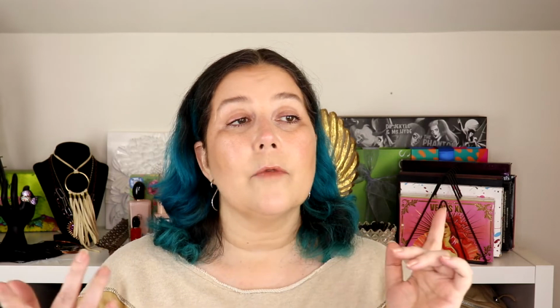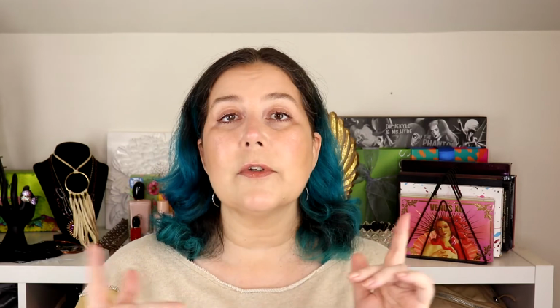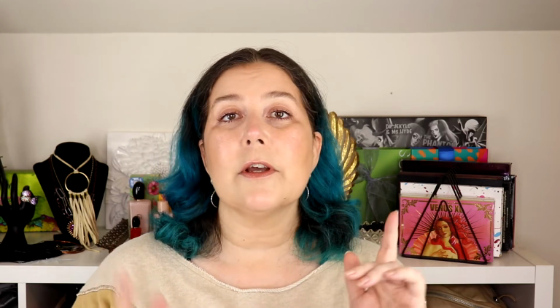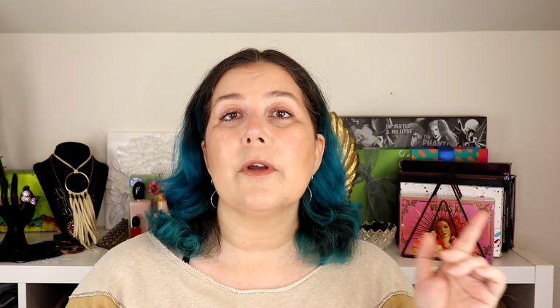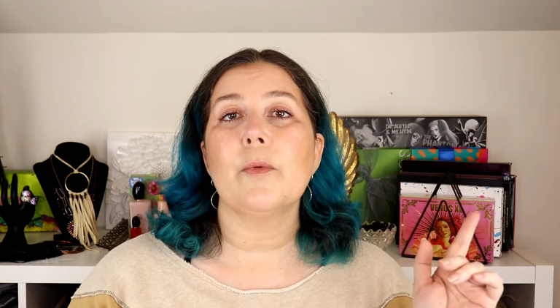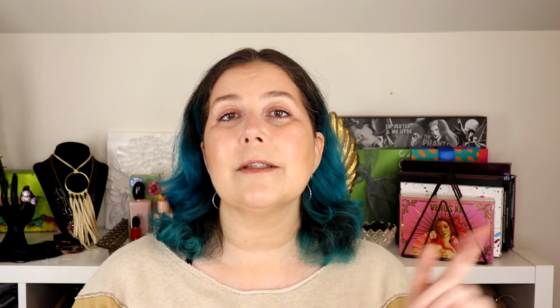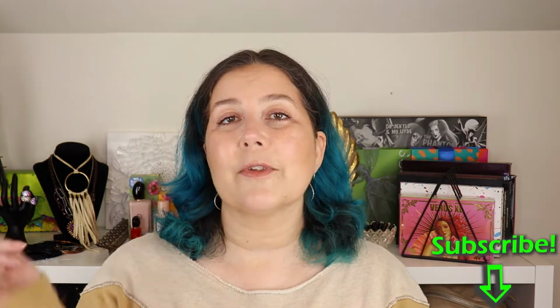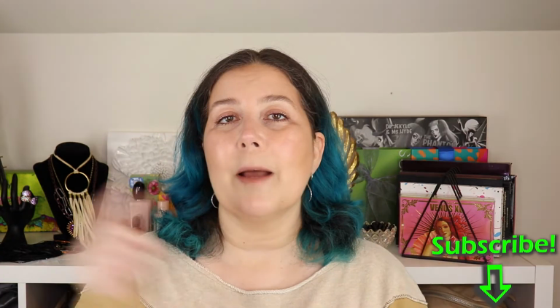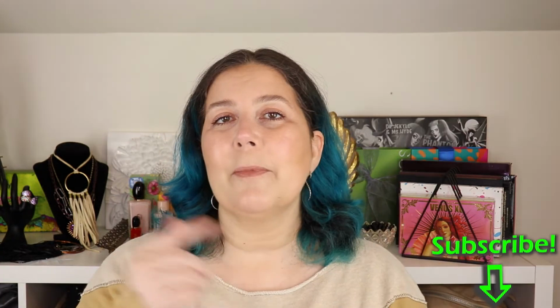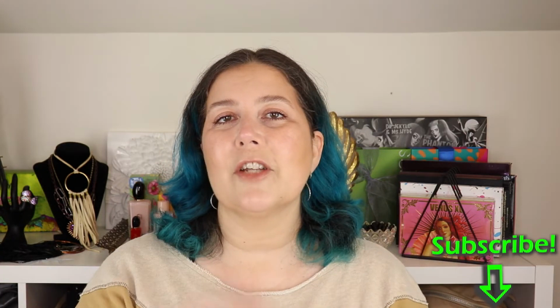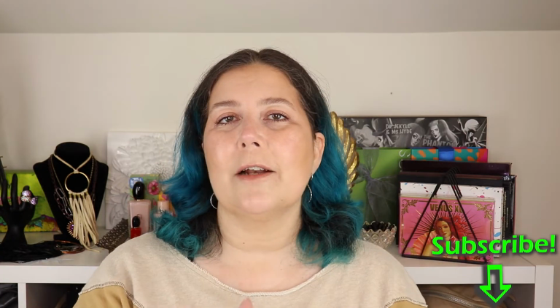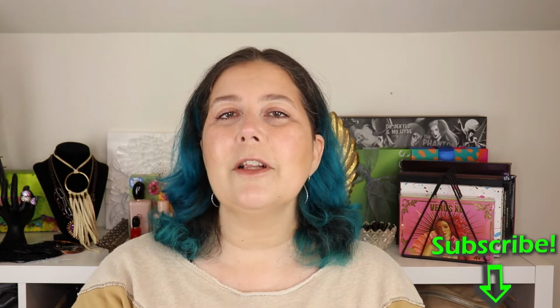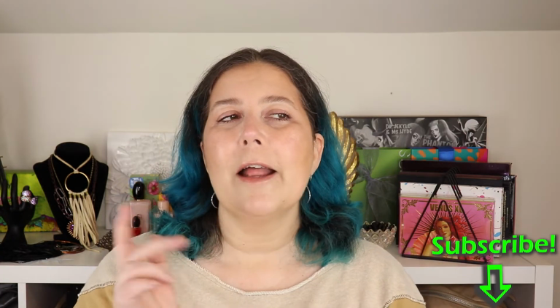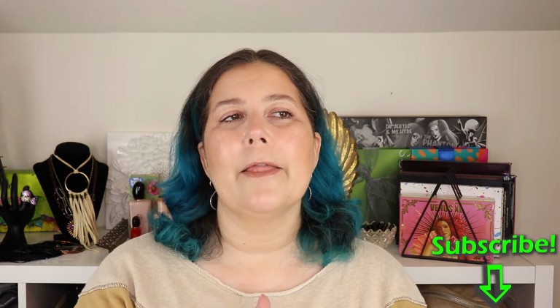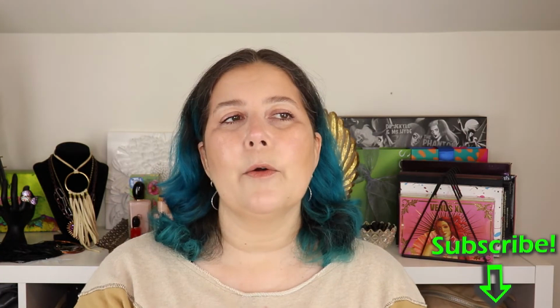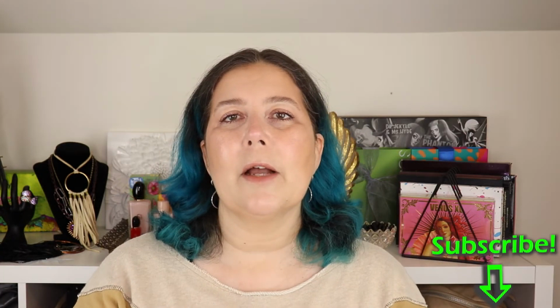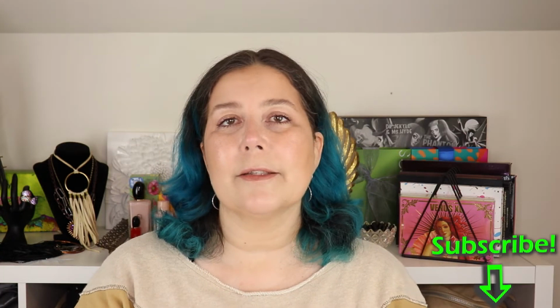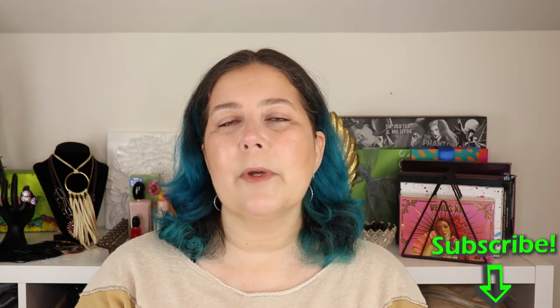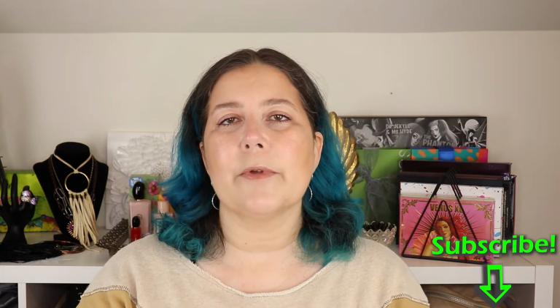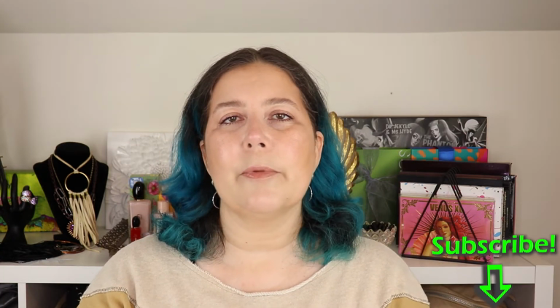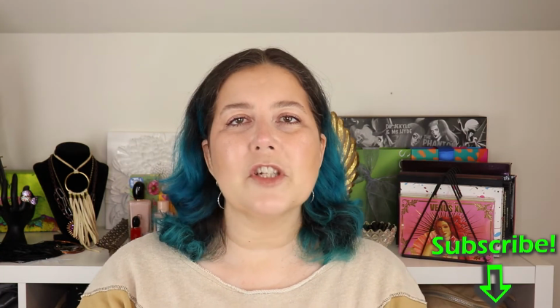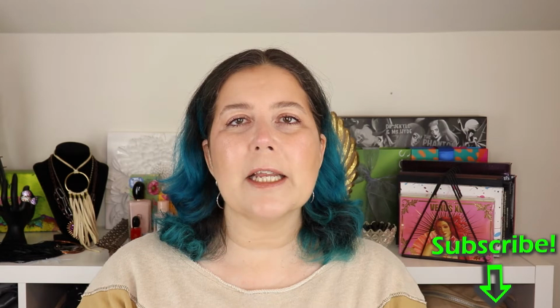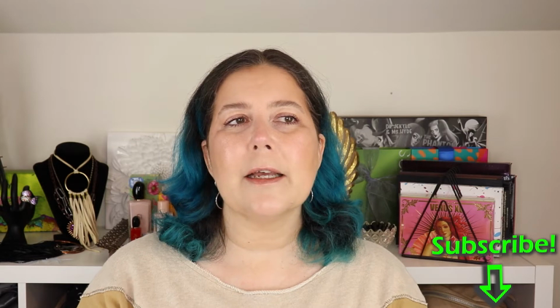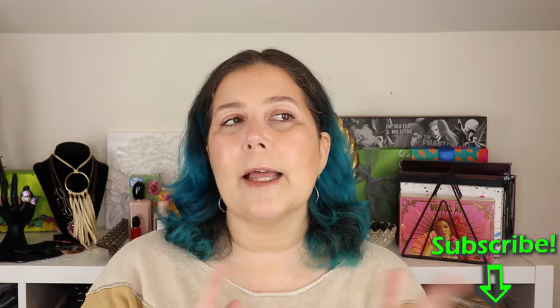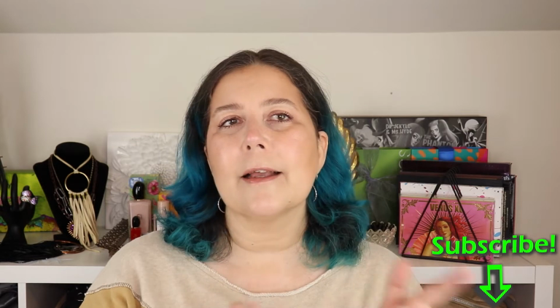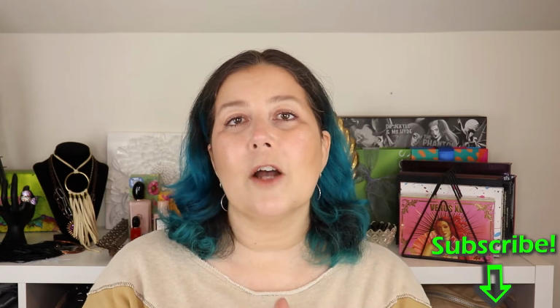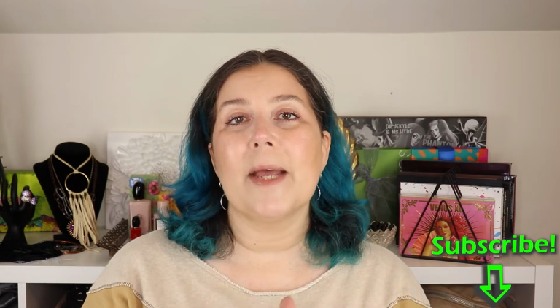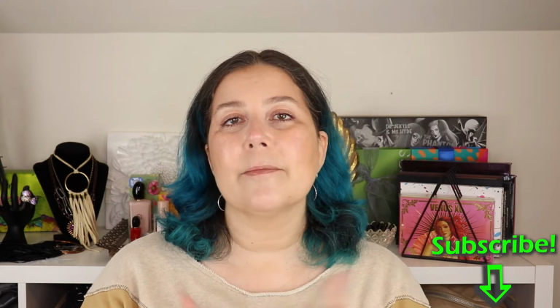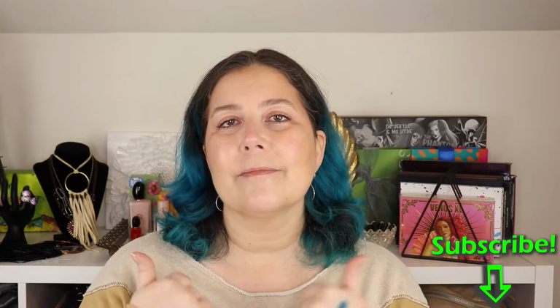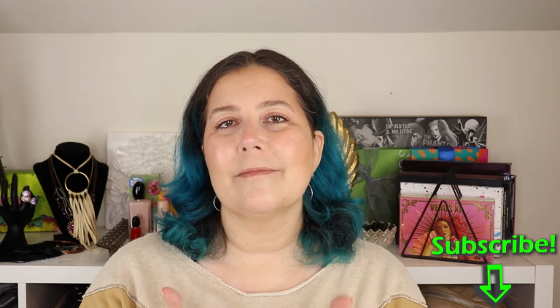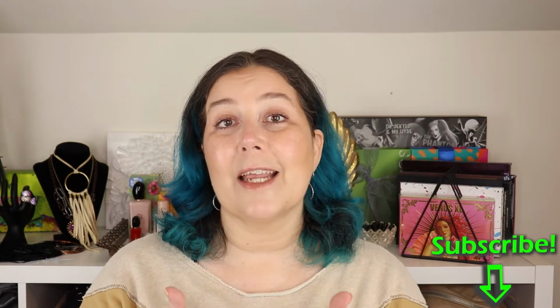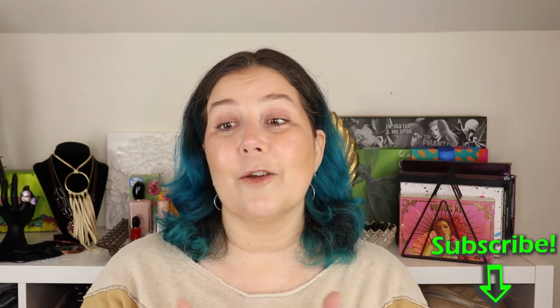First though, if you want to subscribe to my channel, that would be awesome. I would really appreciate it. Like, comment, thank you.